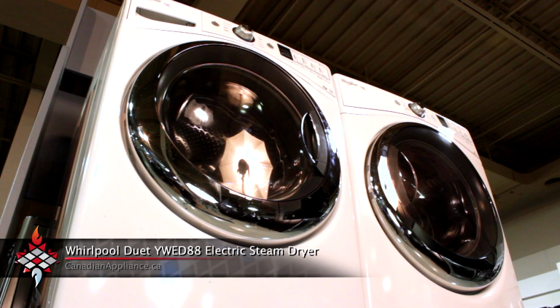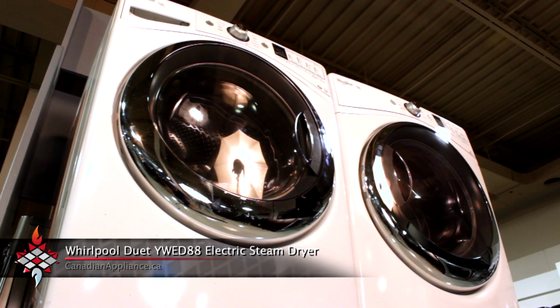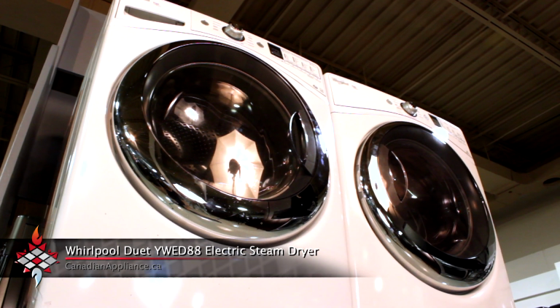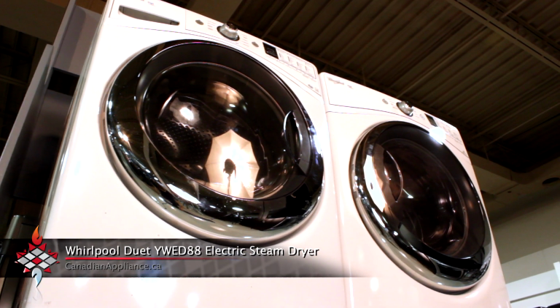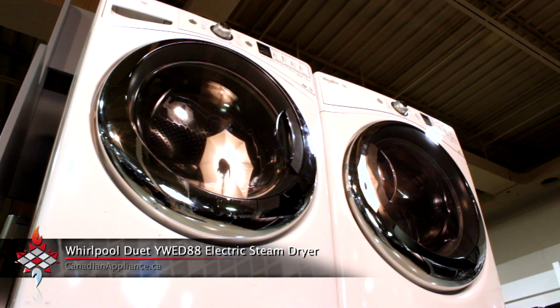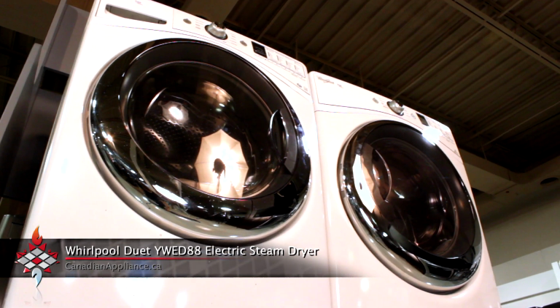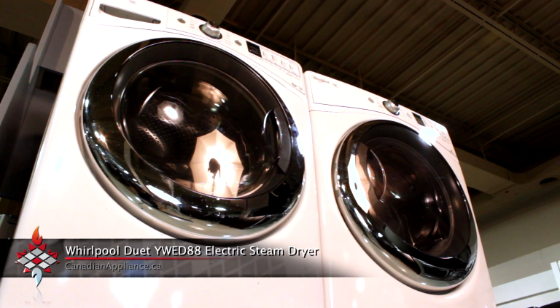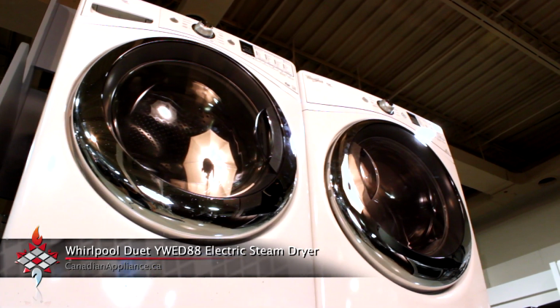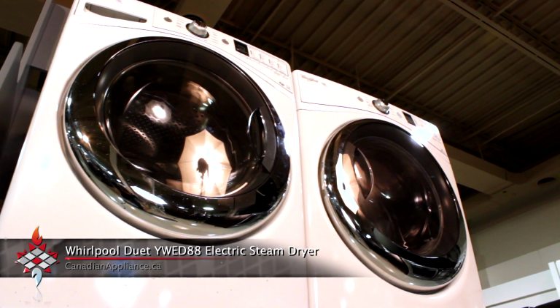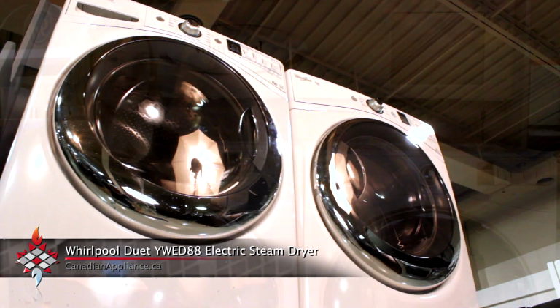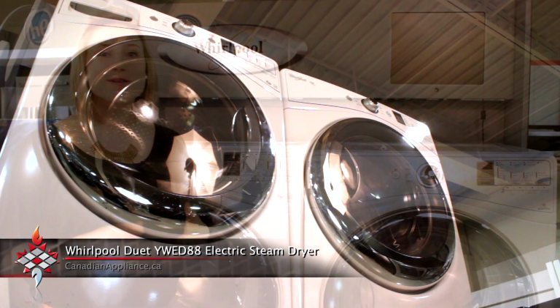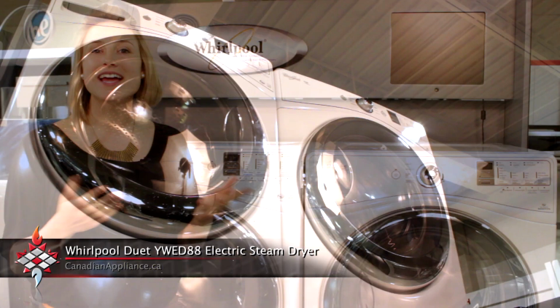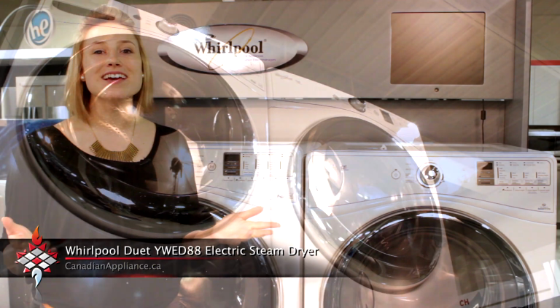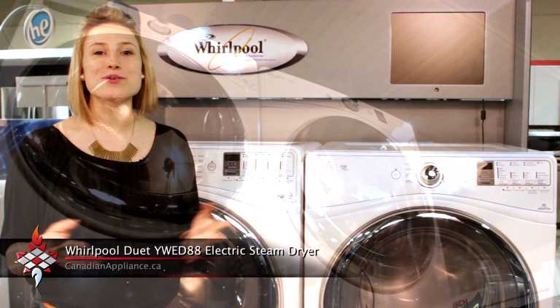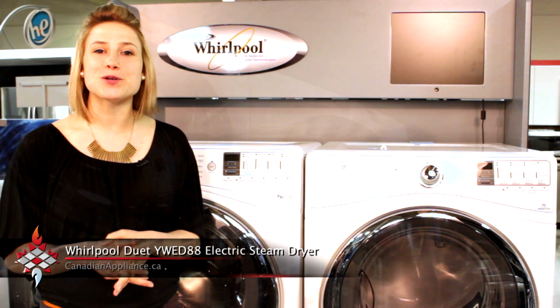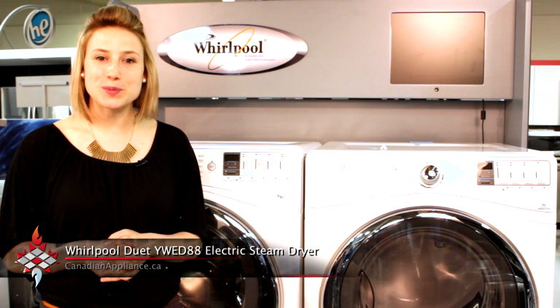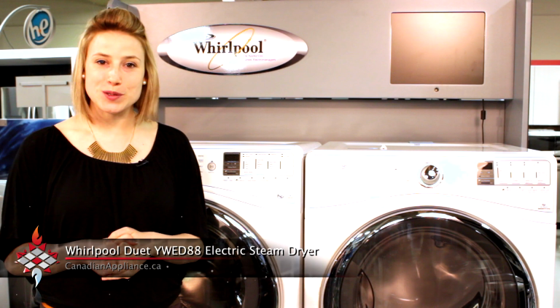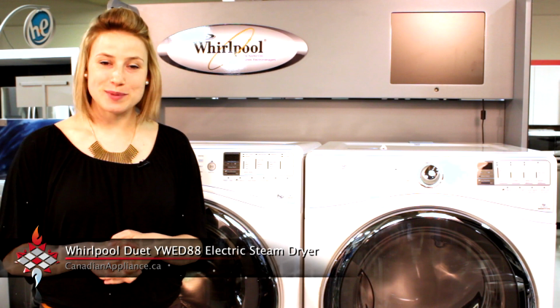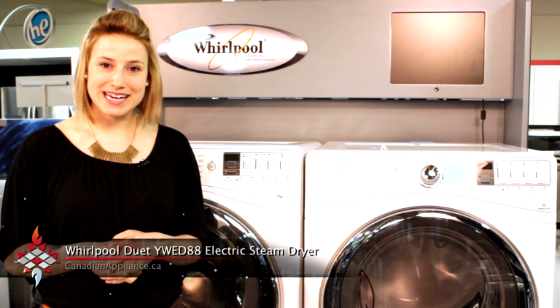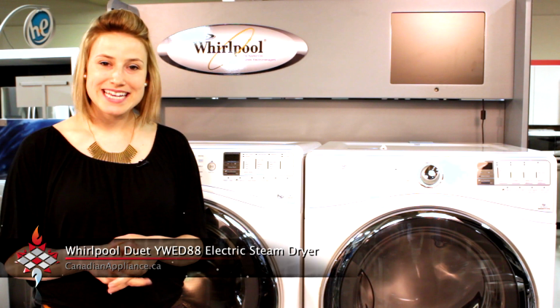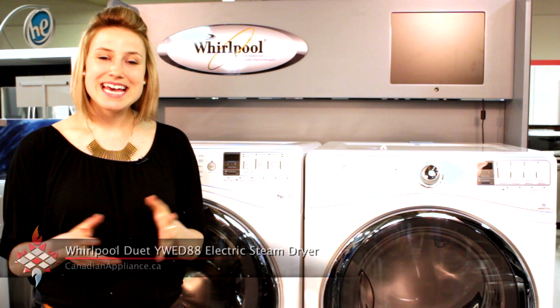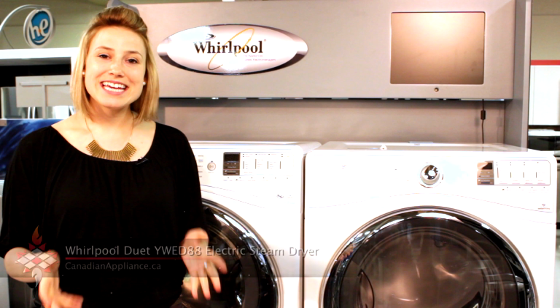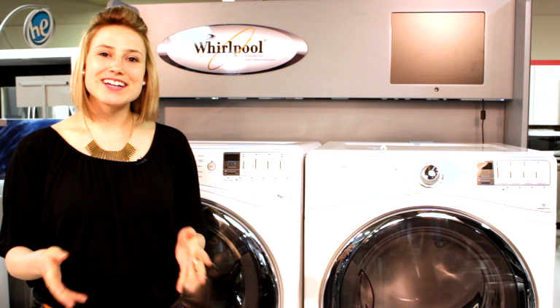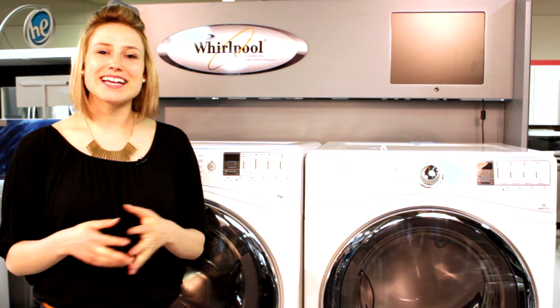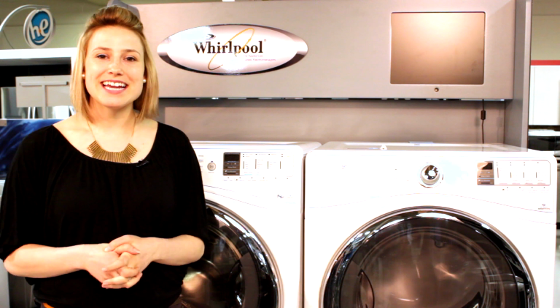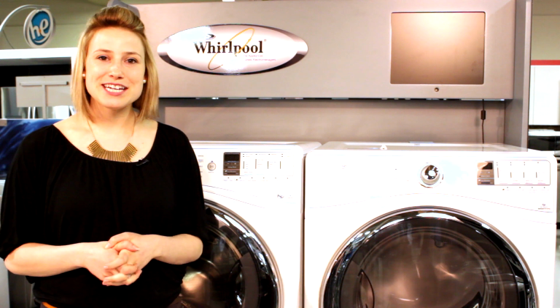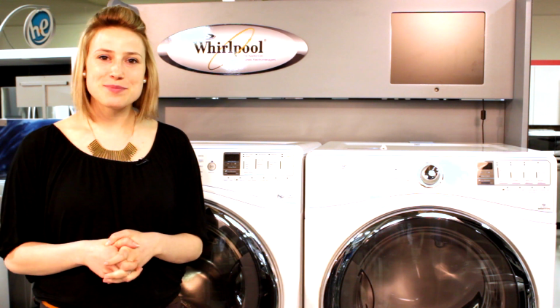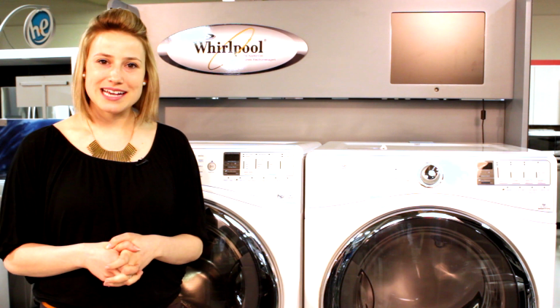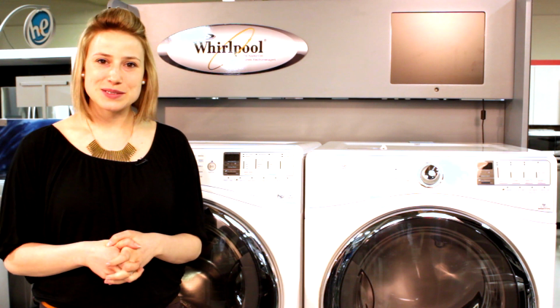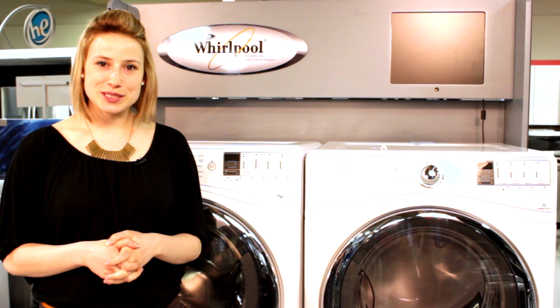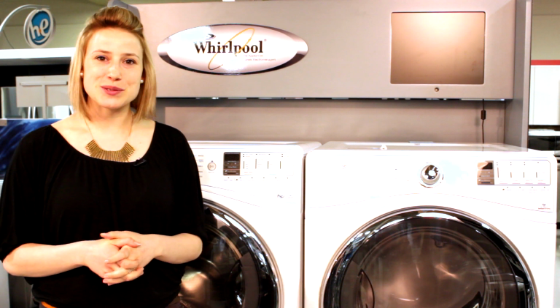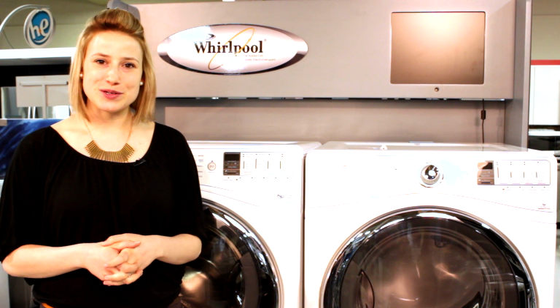Come see the dryer or any other Whirlpool appliance here at the Canadian Appliance Source.